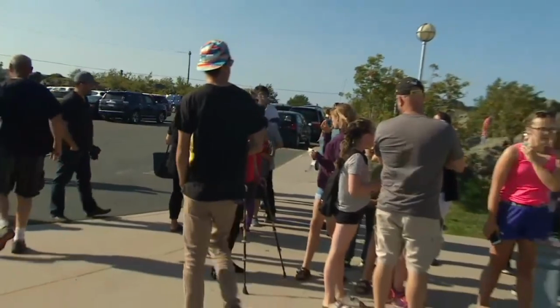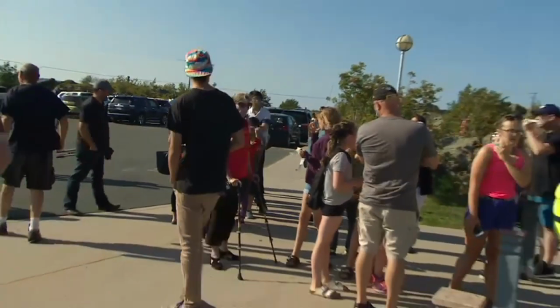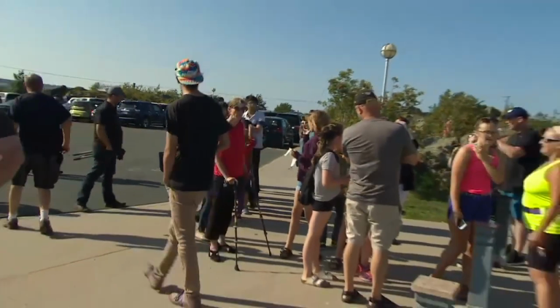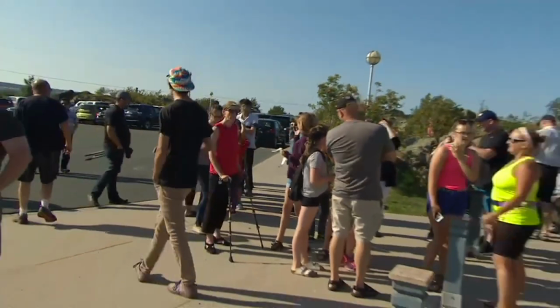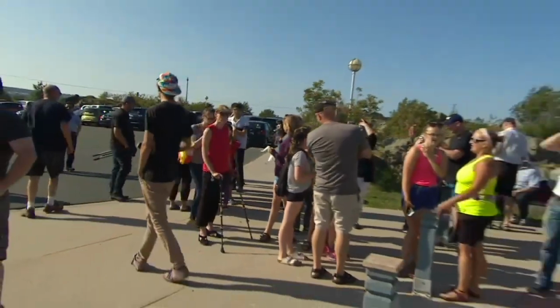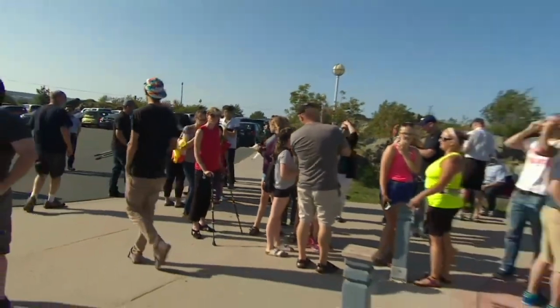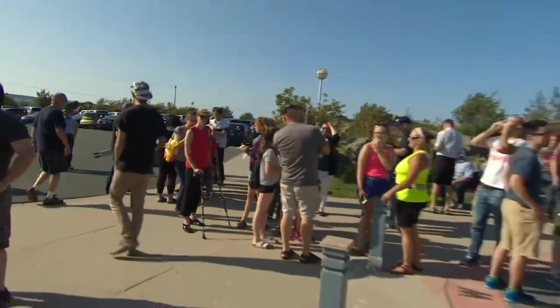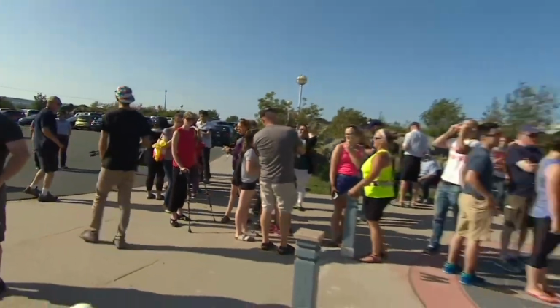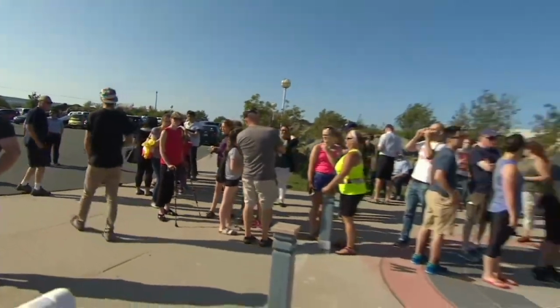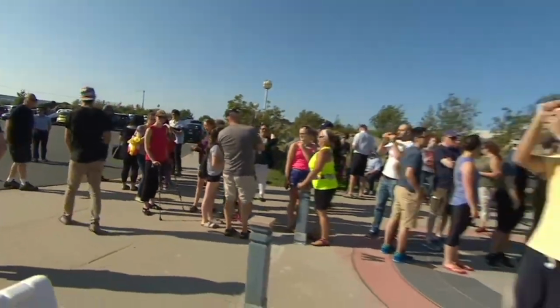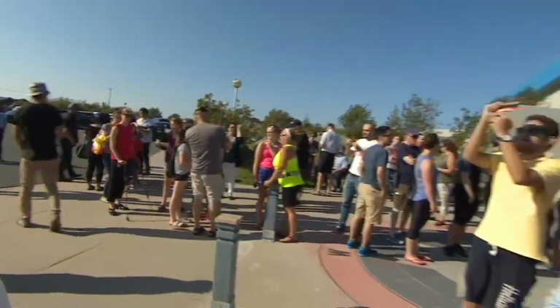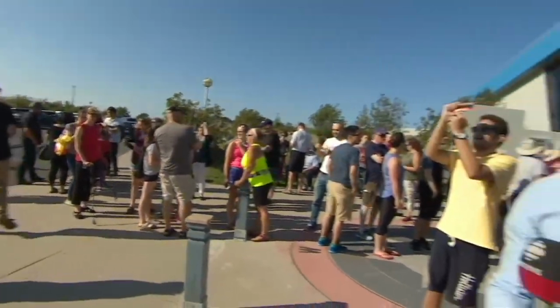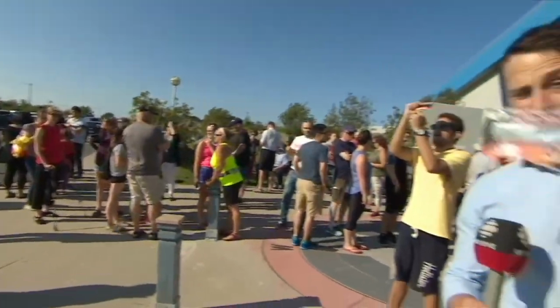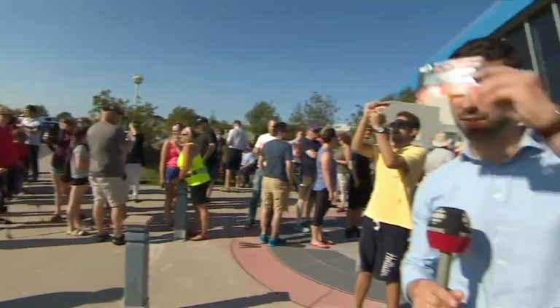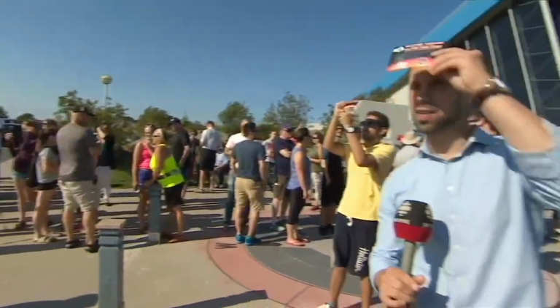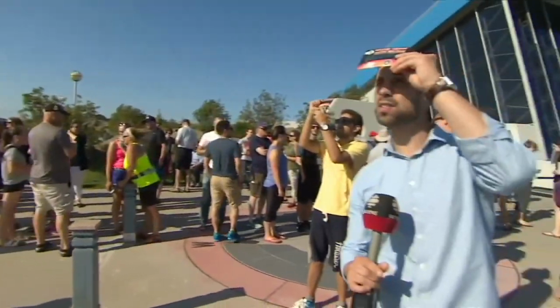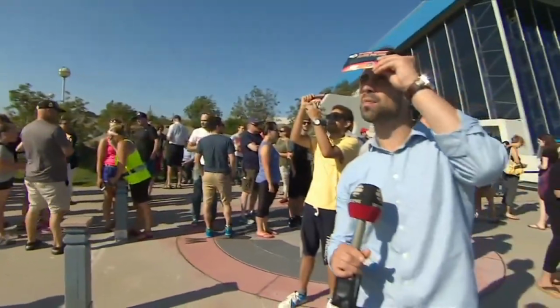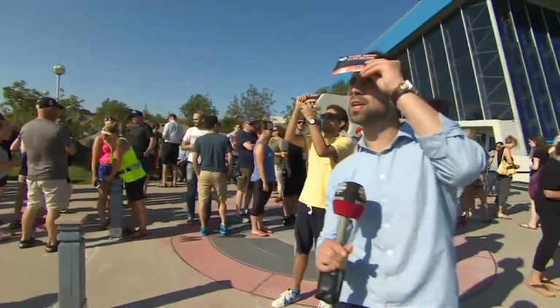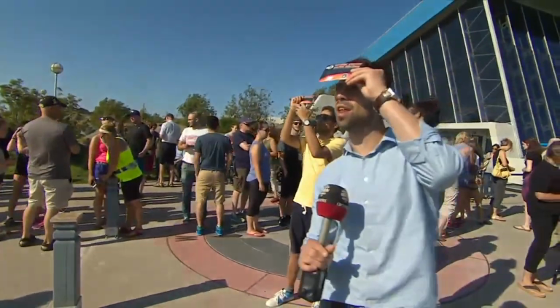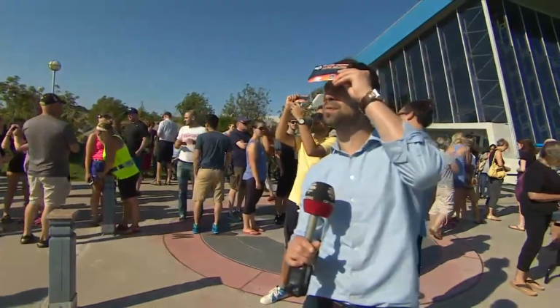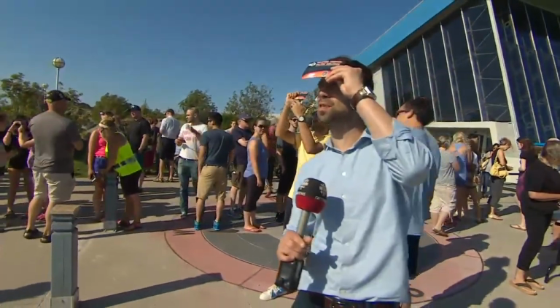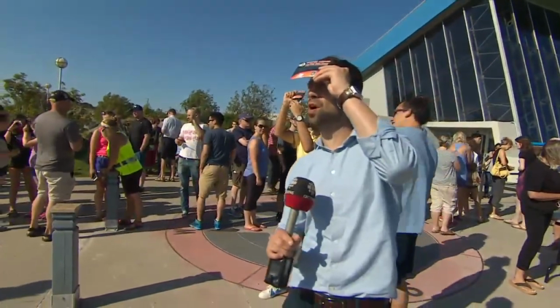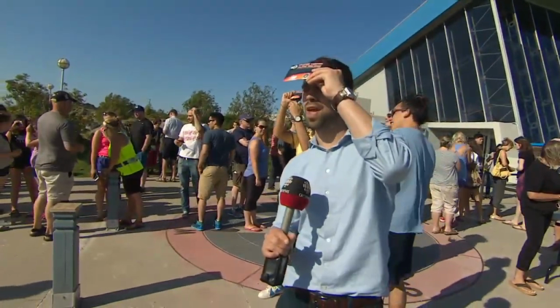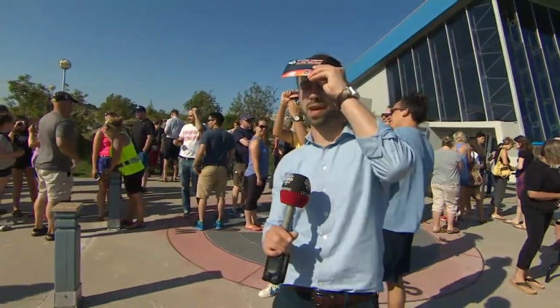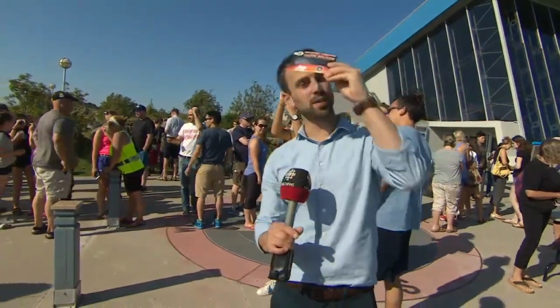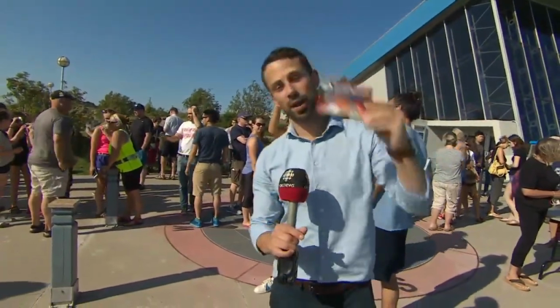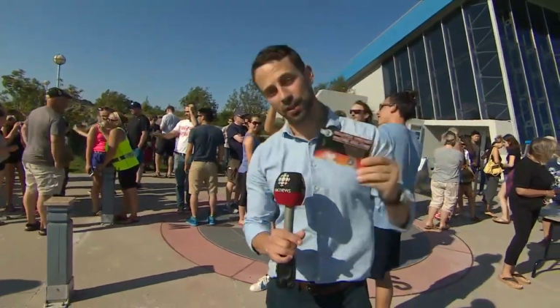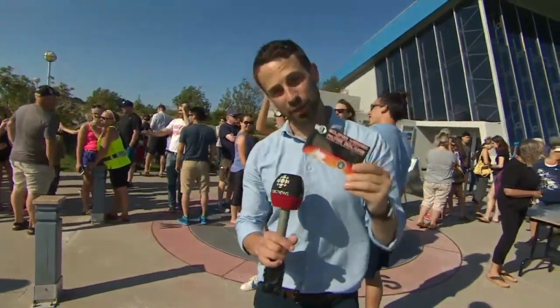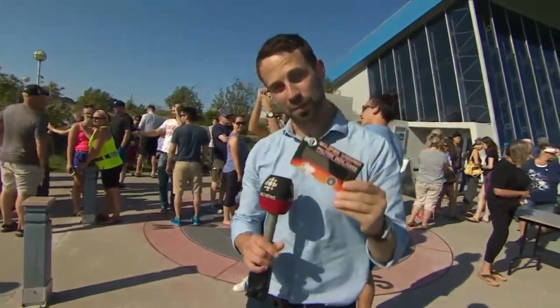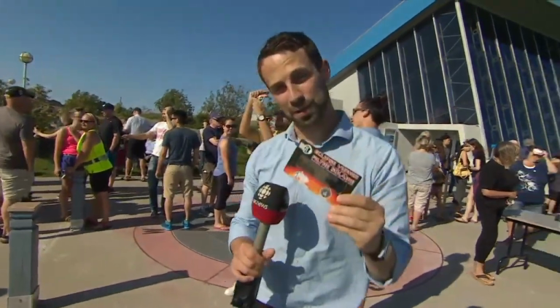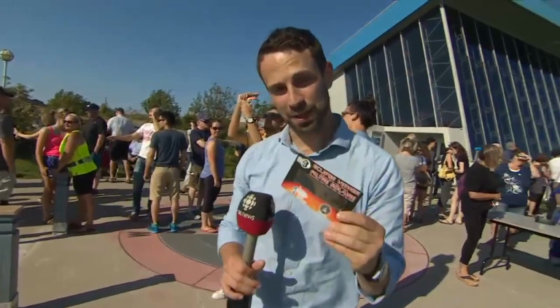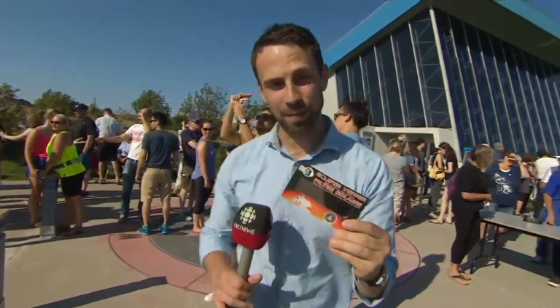Just to give you a sense, this lineup has actually calmed down quite a lot. If you wanted to get up here and you're in the St. John's area, there's still time — still some eclipse to see, still lots of eclipse.